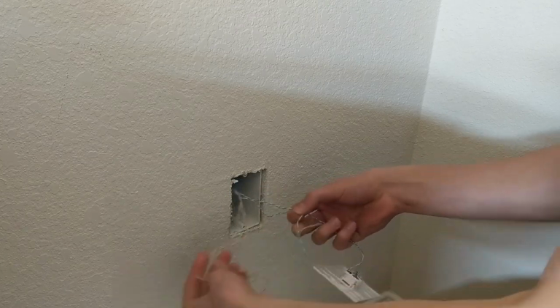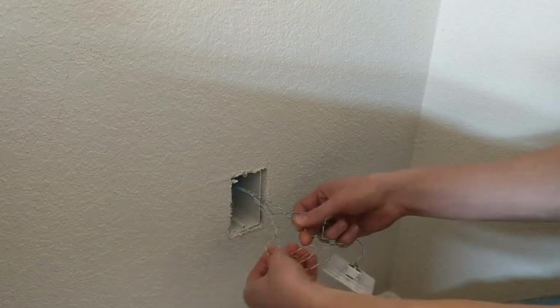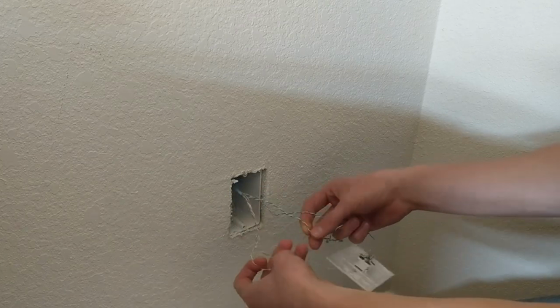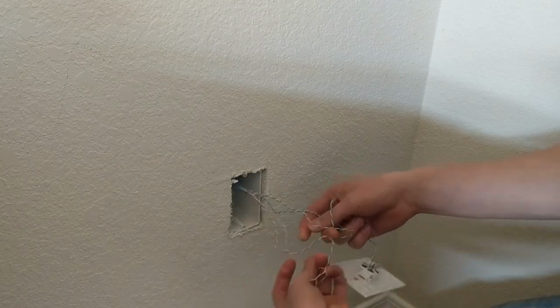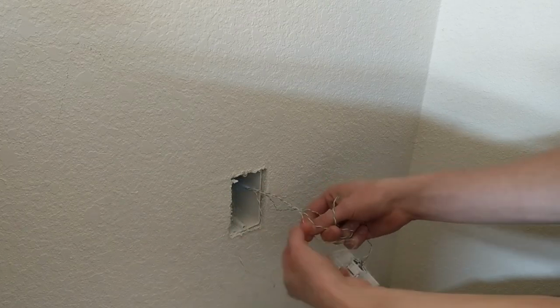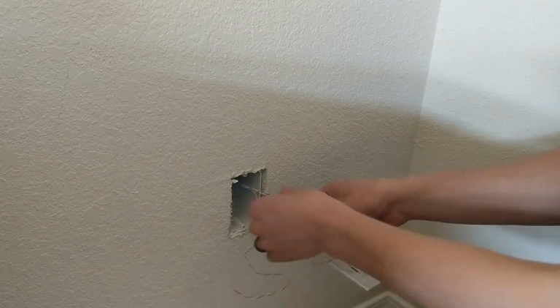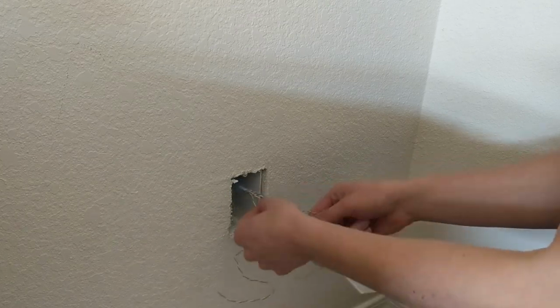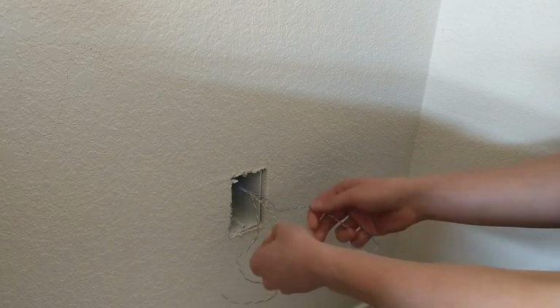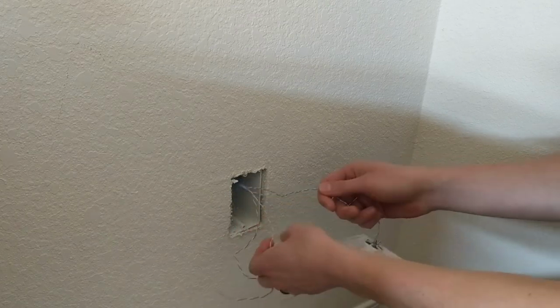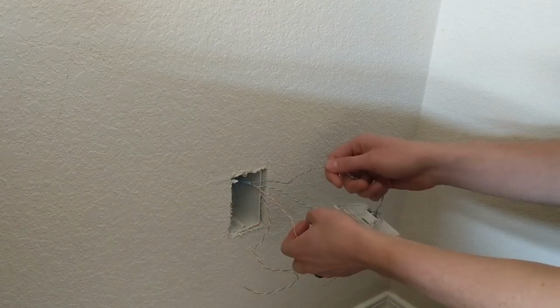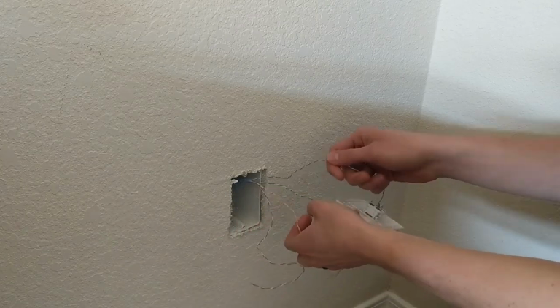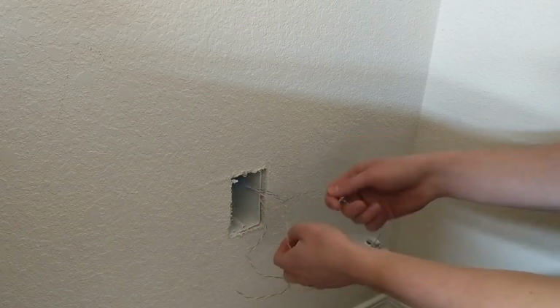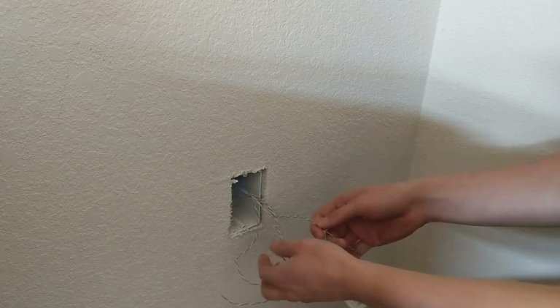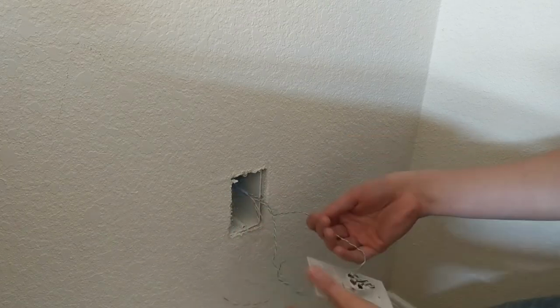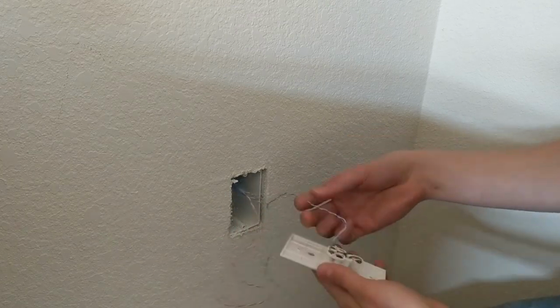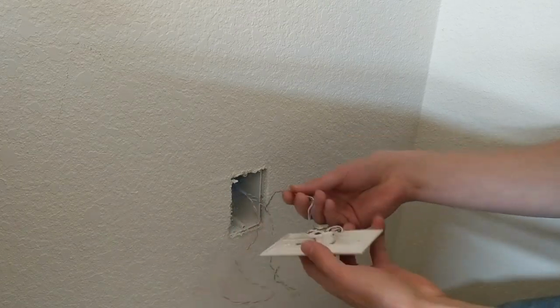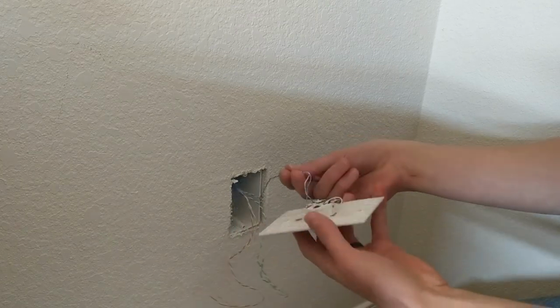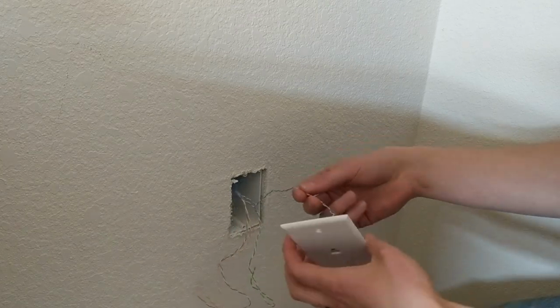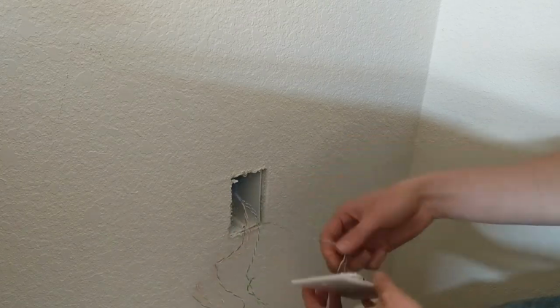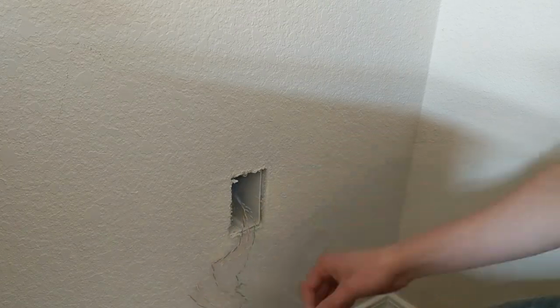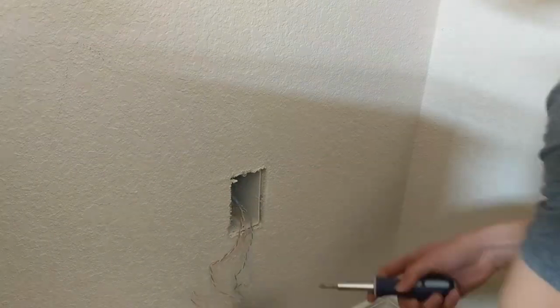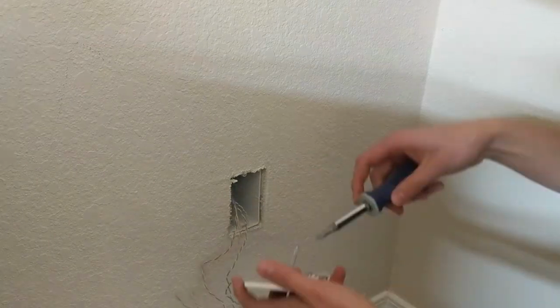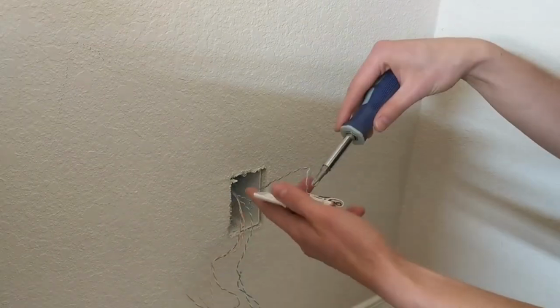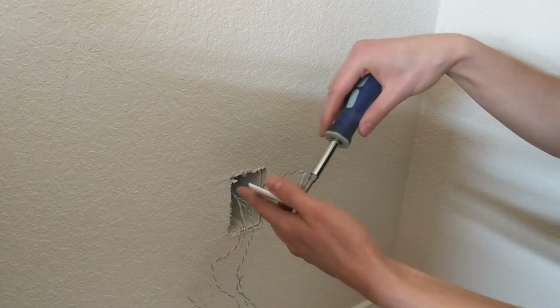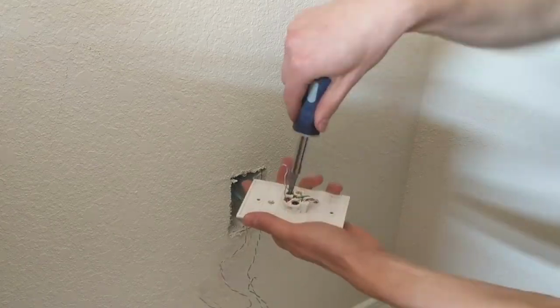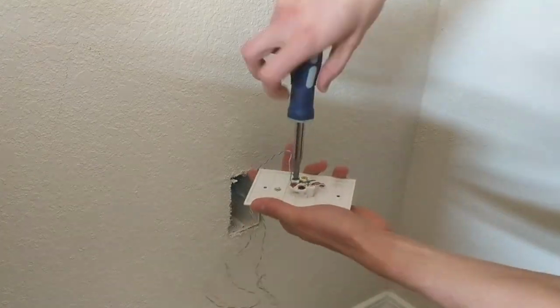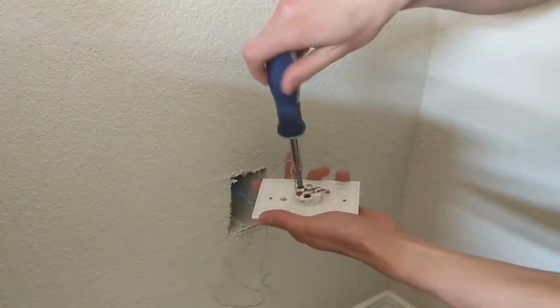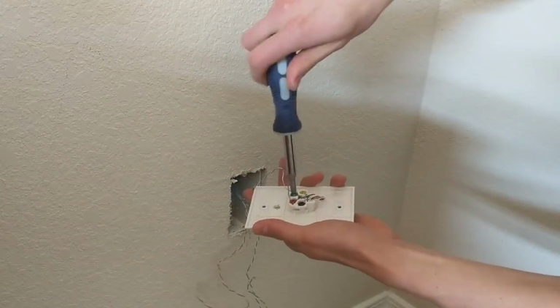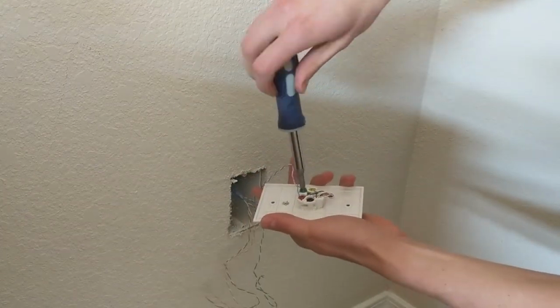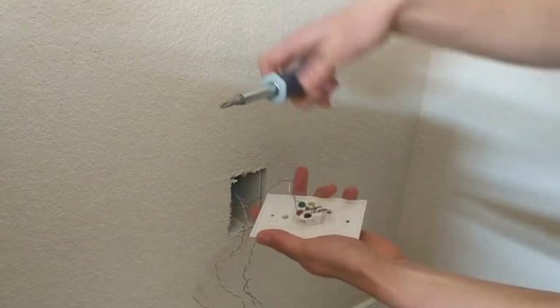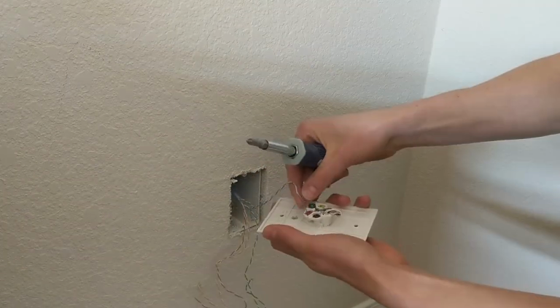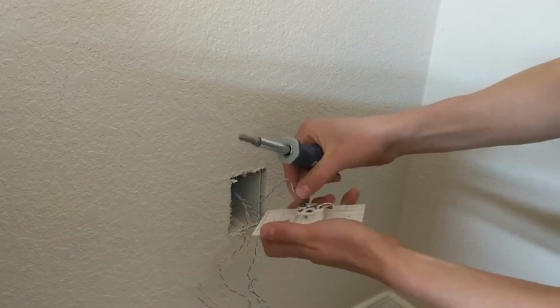Just as I said, I've got four twisted pairs here, but you can see that only one pair was being used for the phone line.